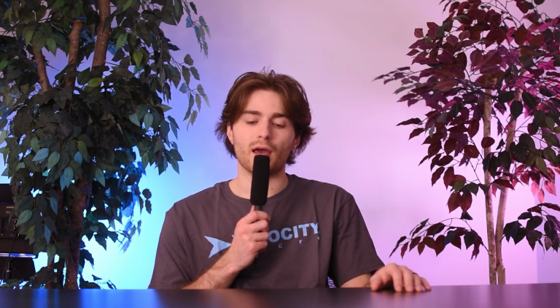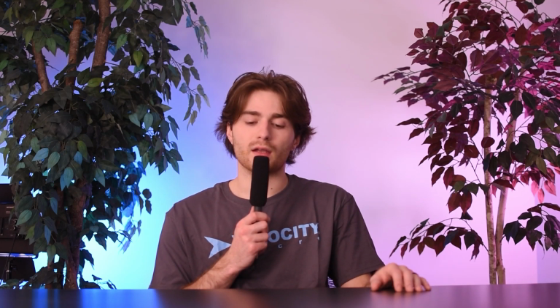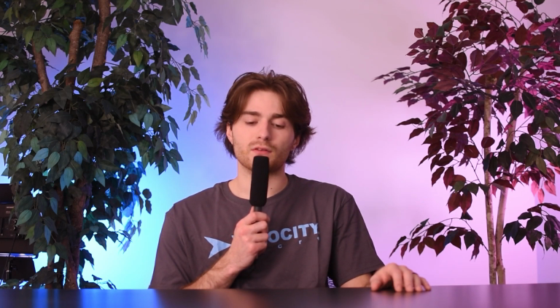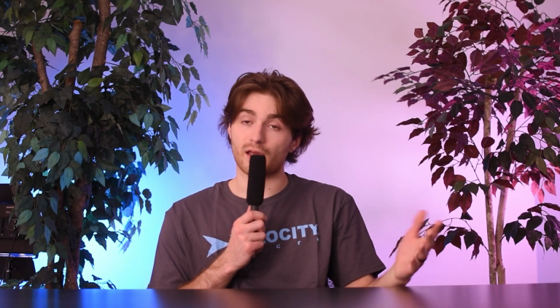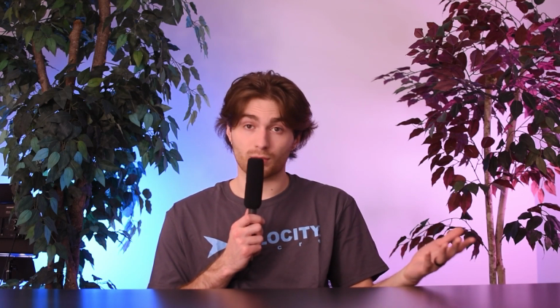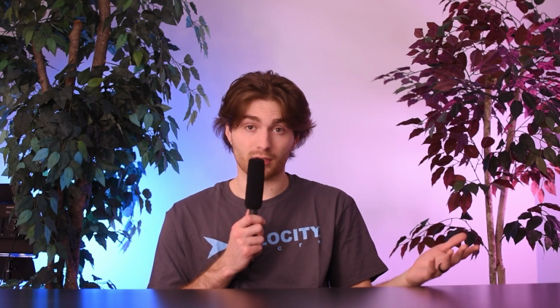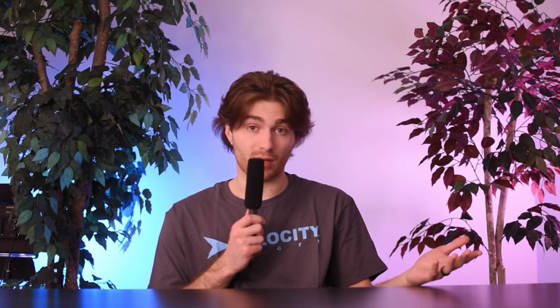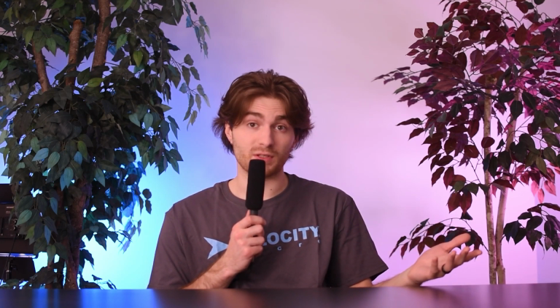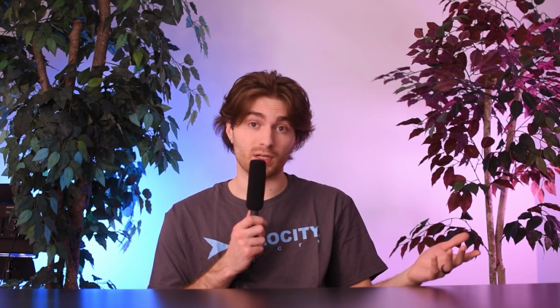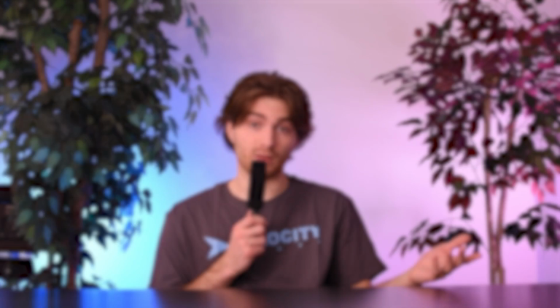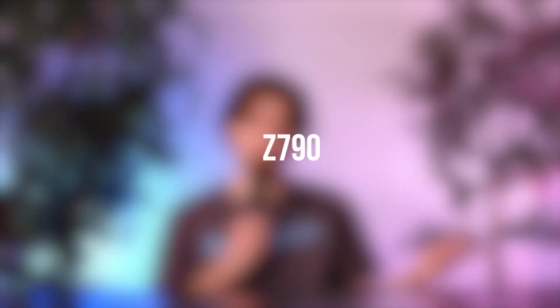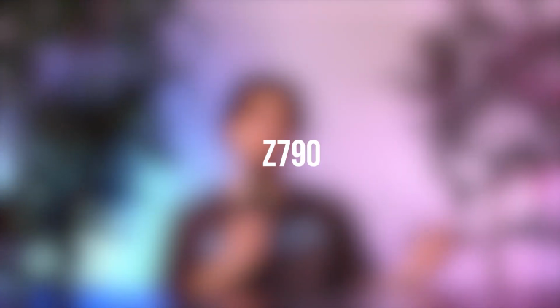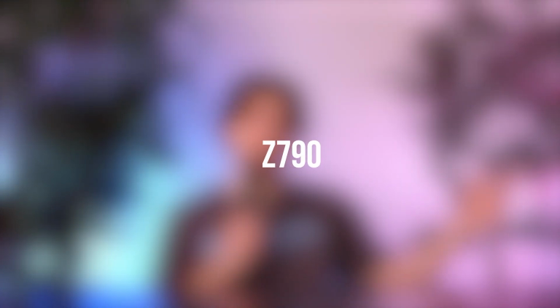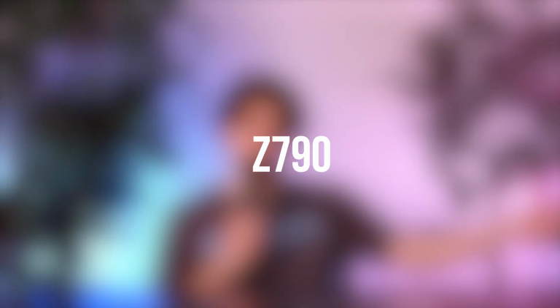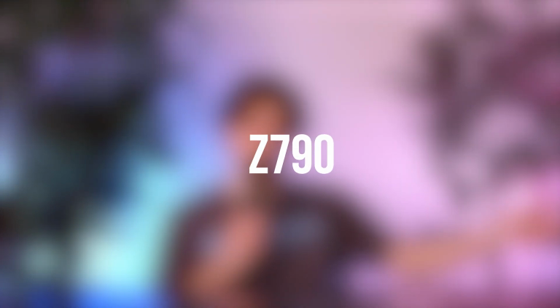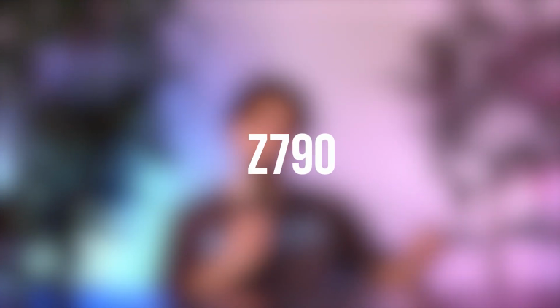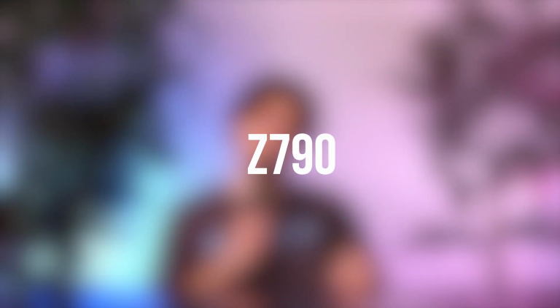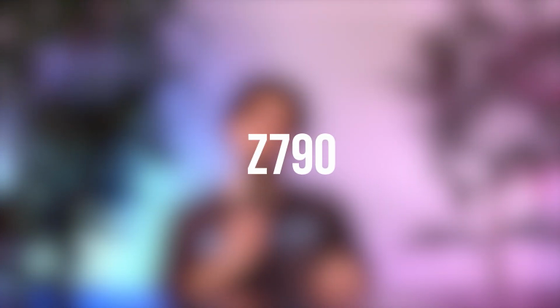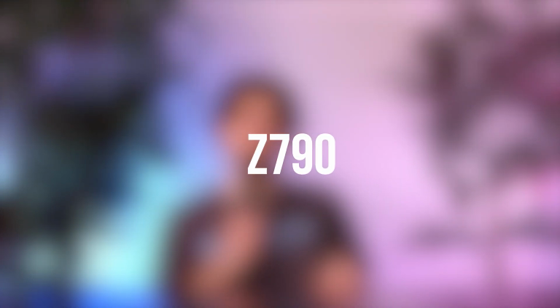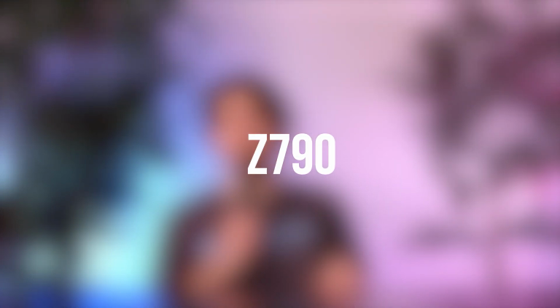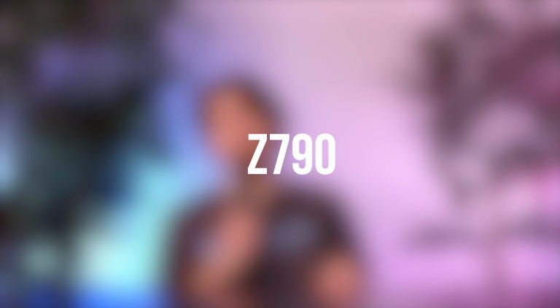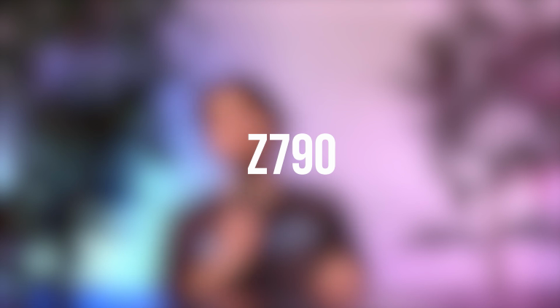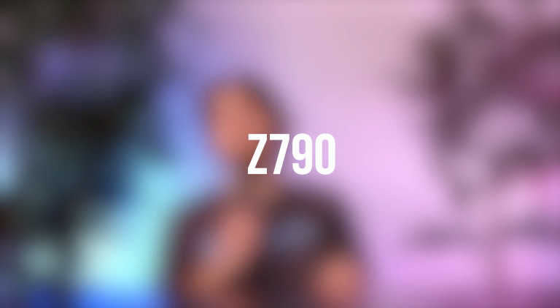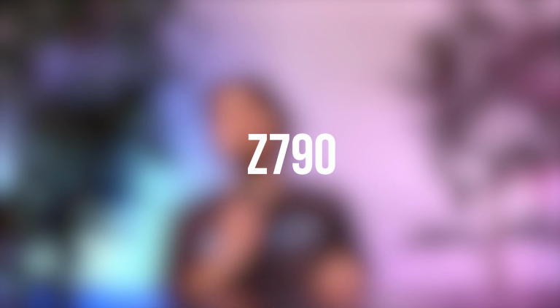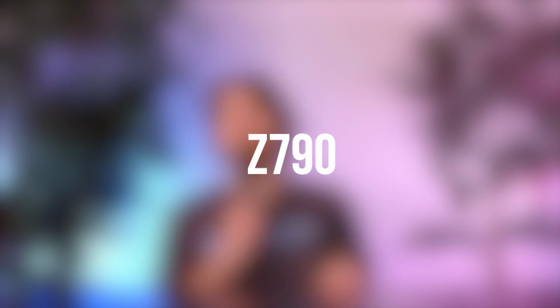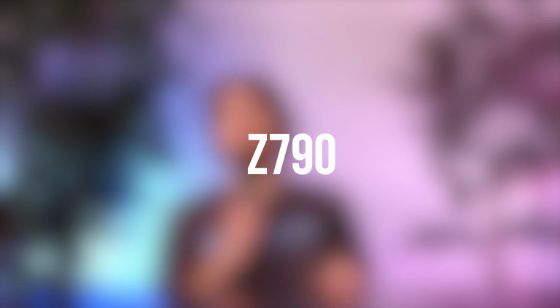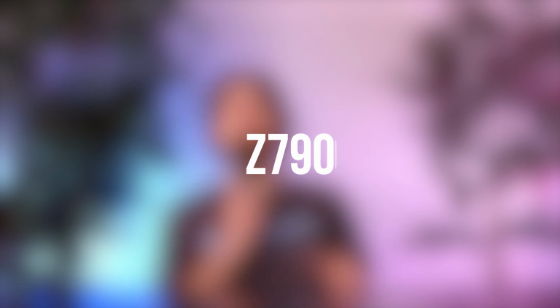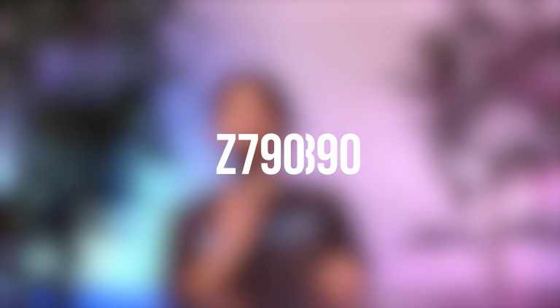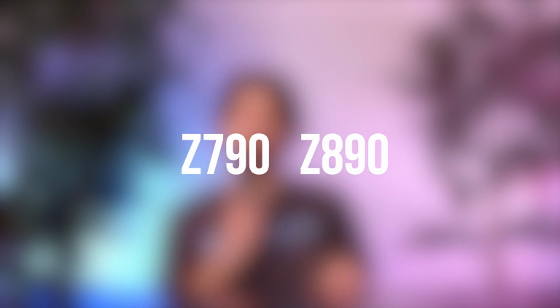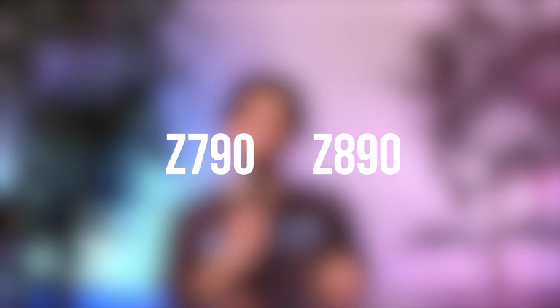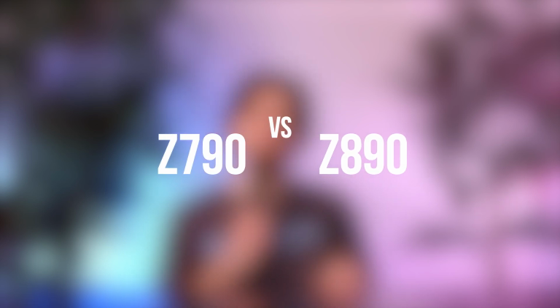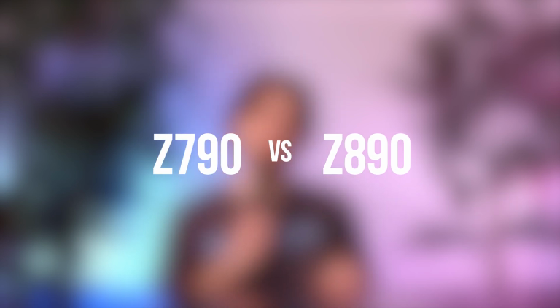Today, we're going to compare between the old new — the Z790, like I just showed you — and the new new, the Z890.